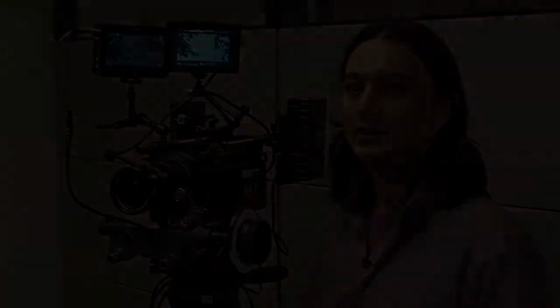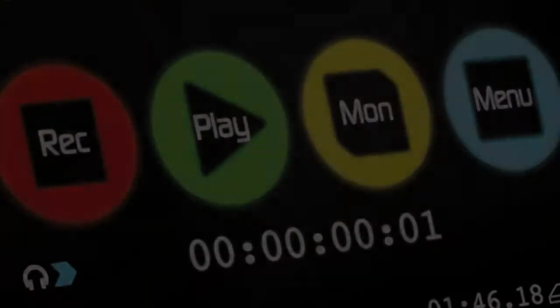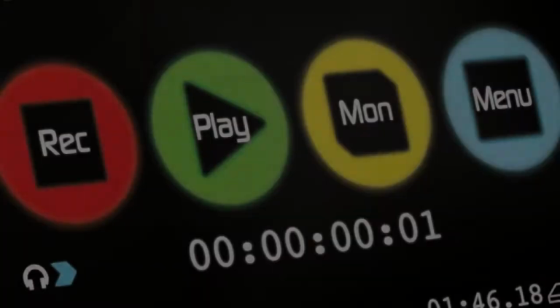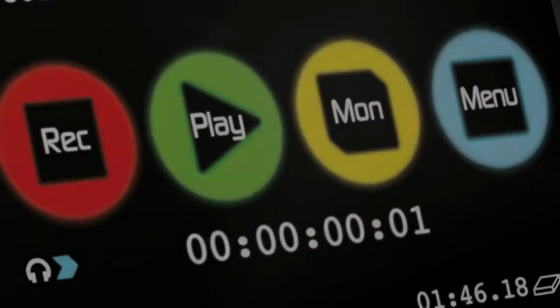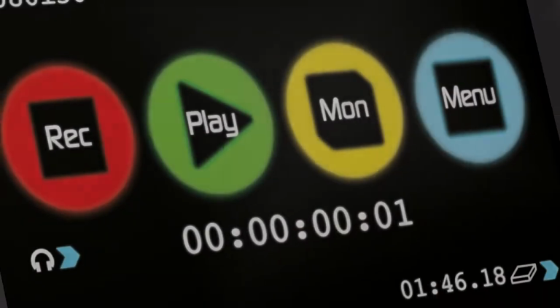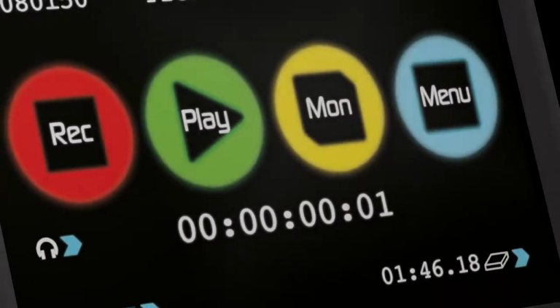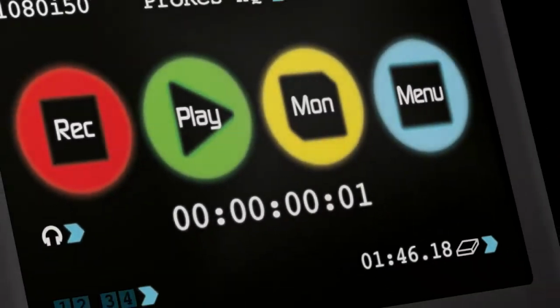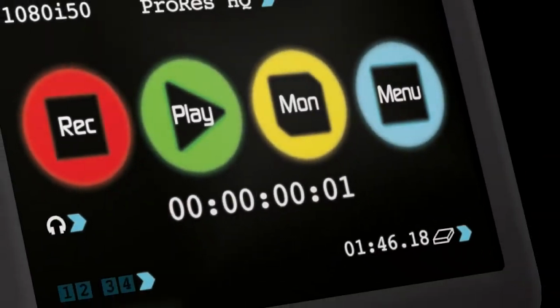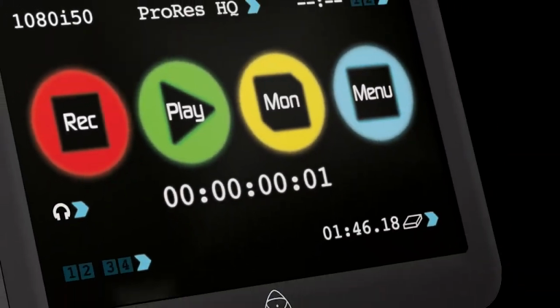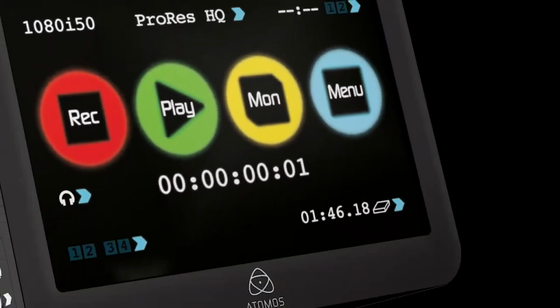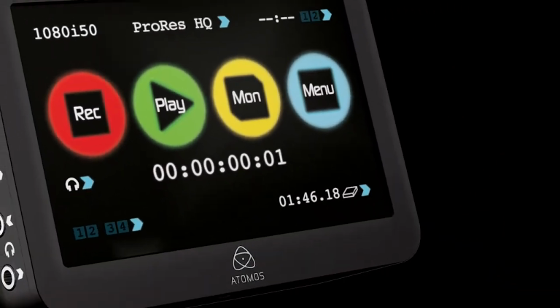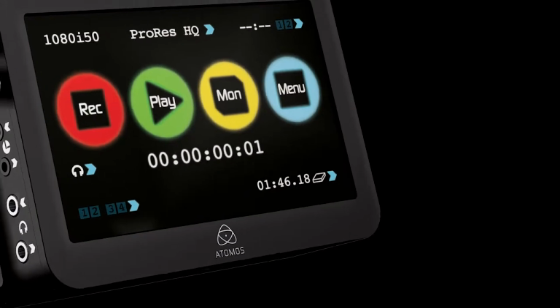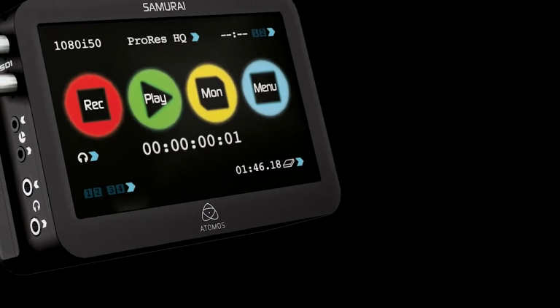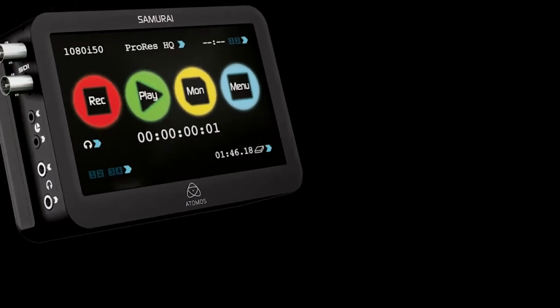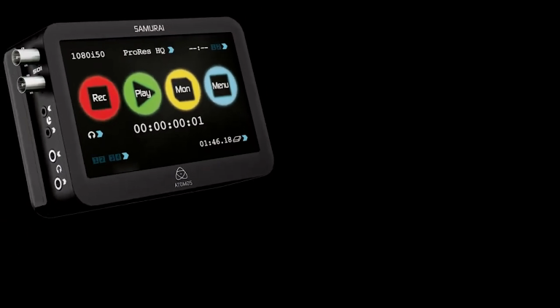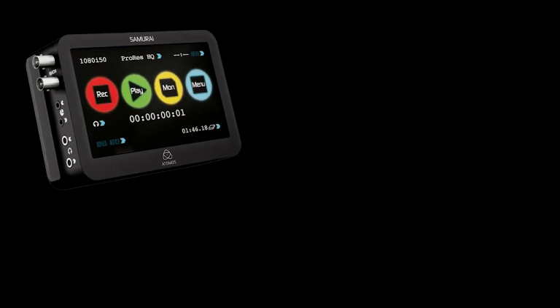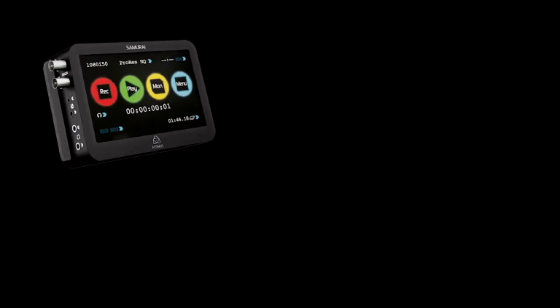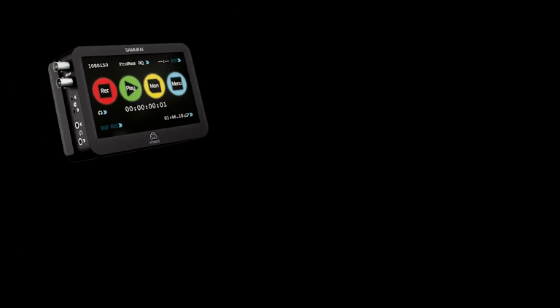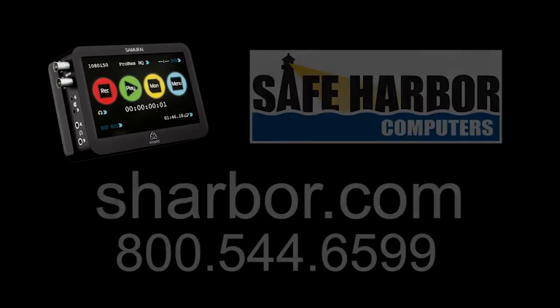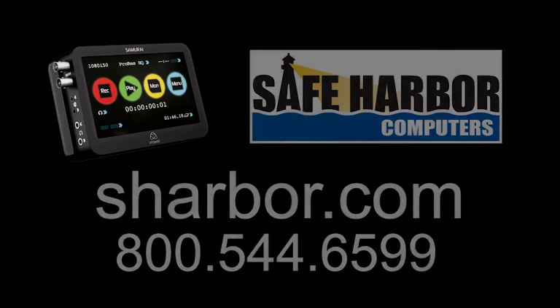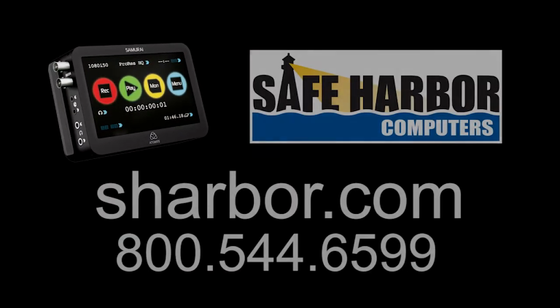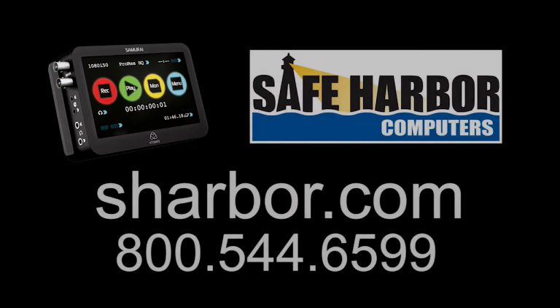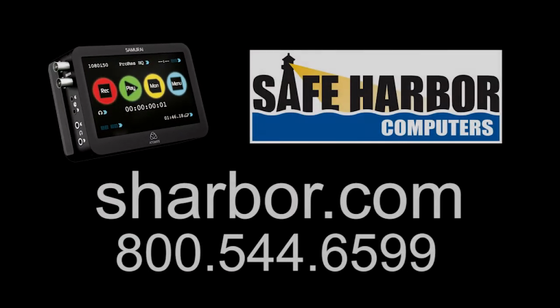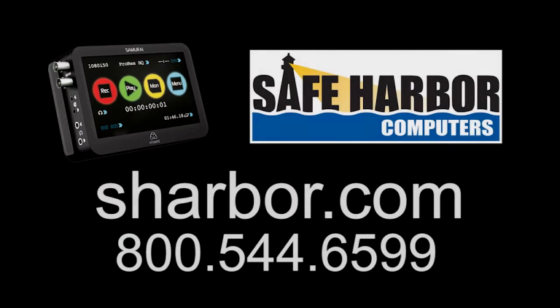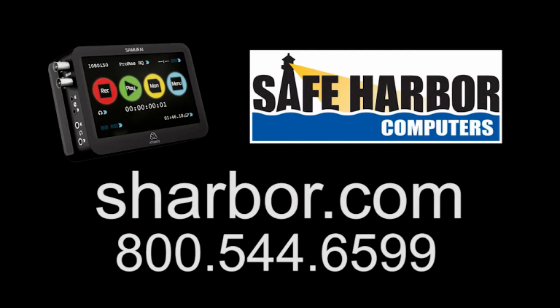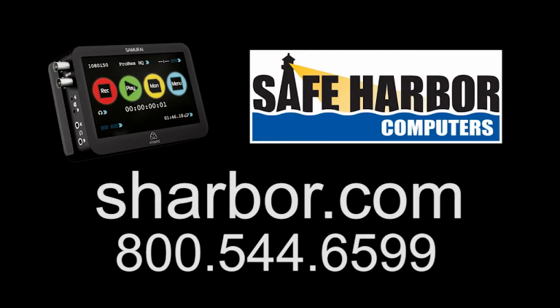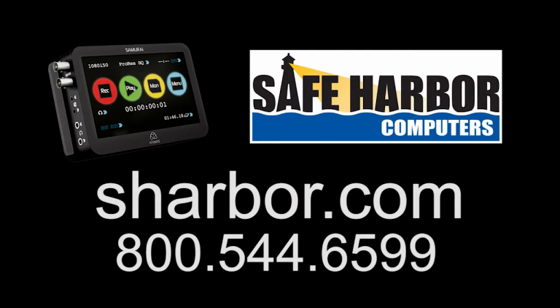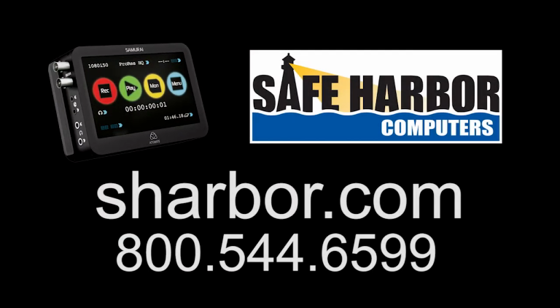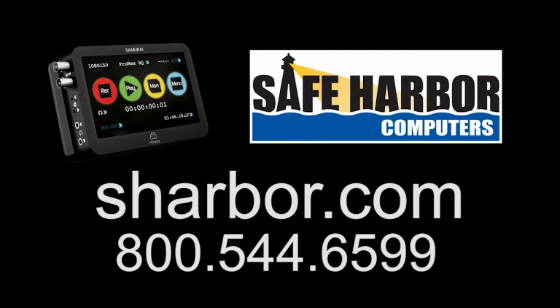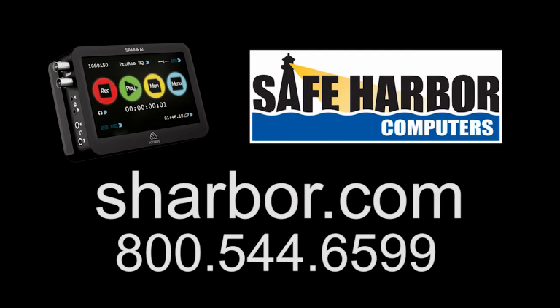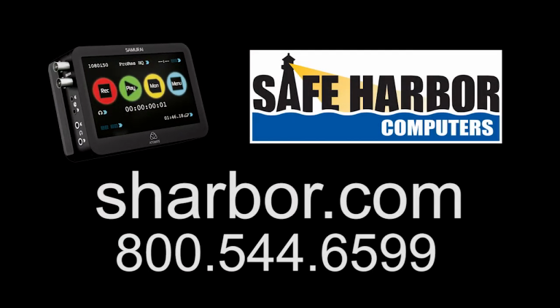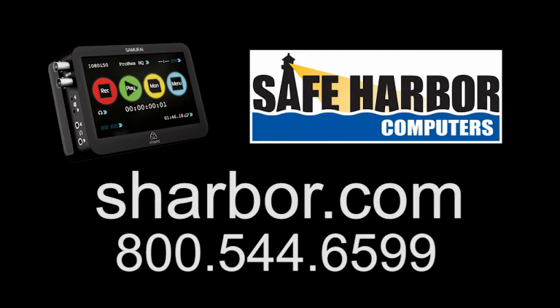The Atomos Samurai 10-bit ProRes field recorder is now available from Safe Harbor Computers.